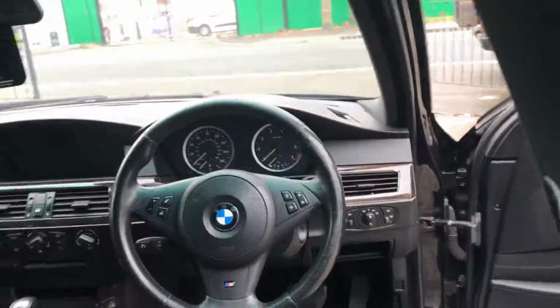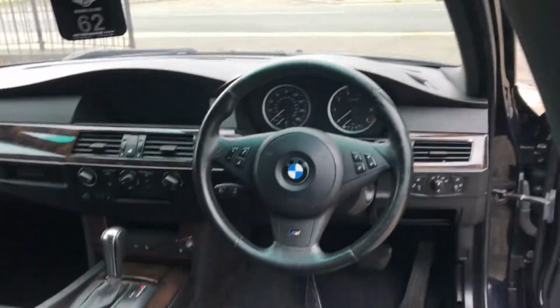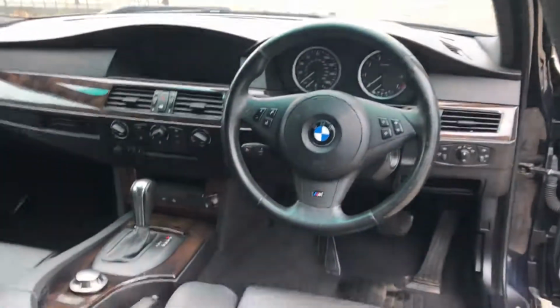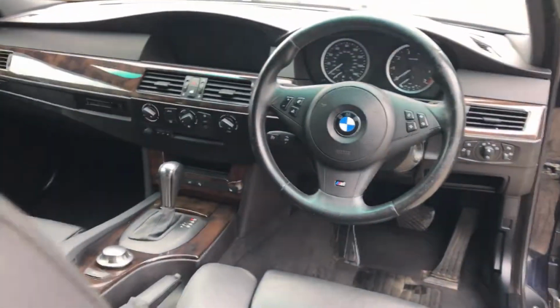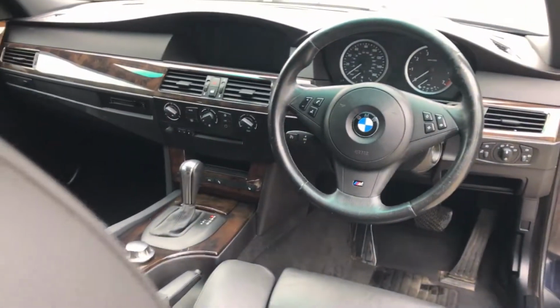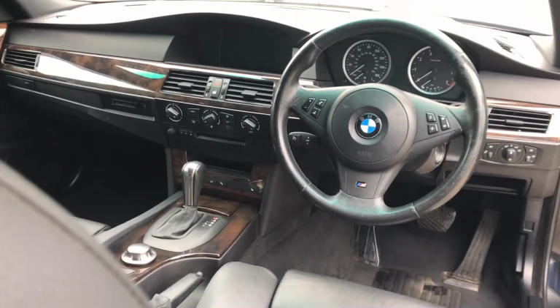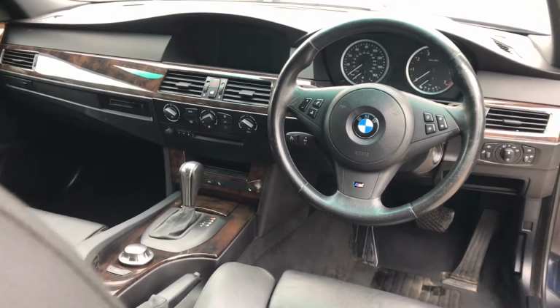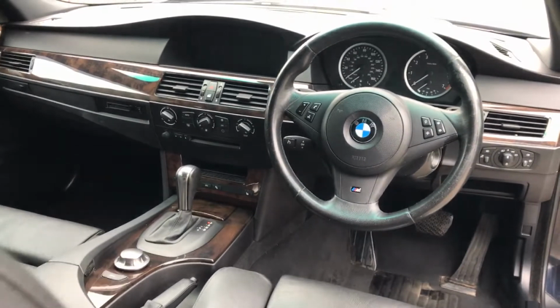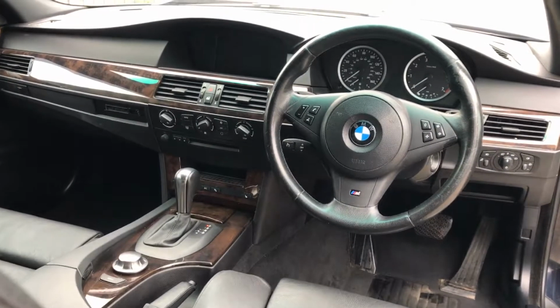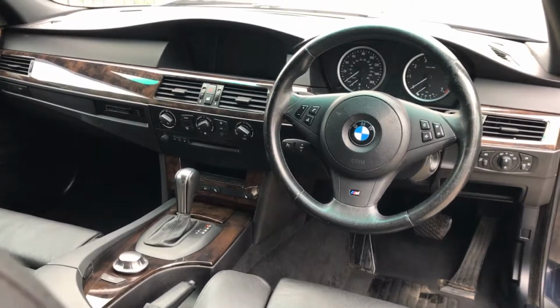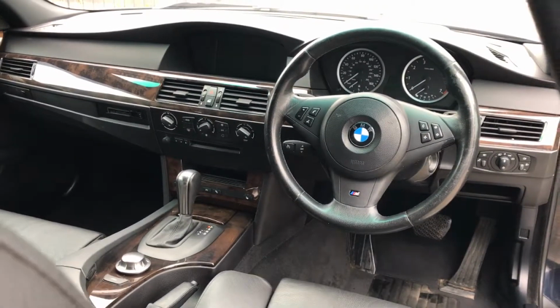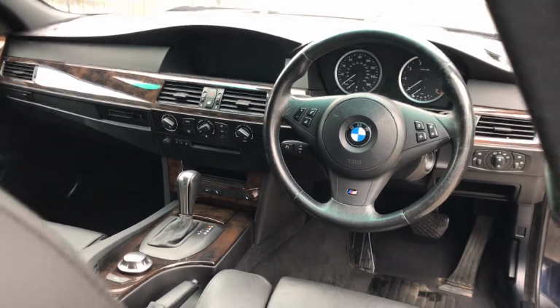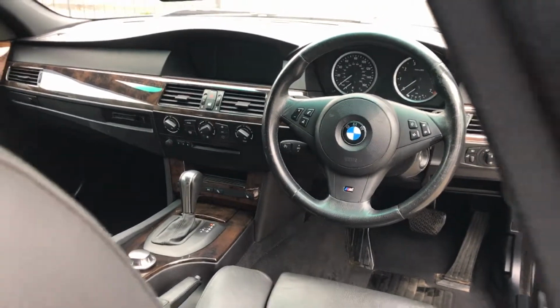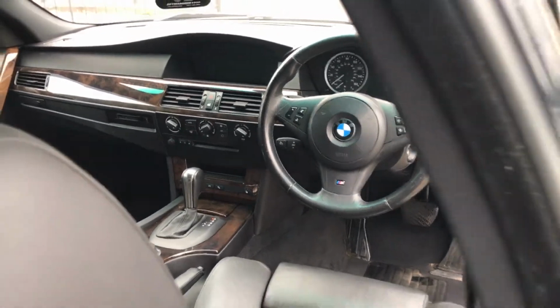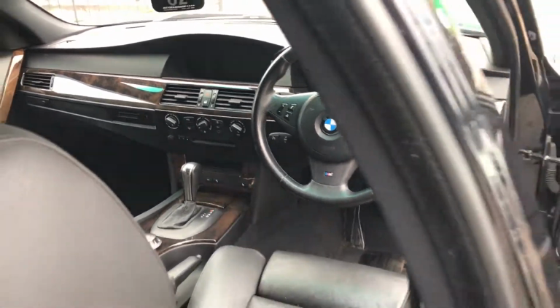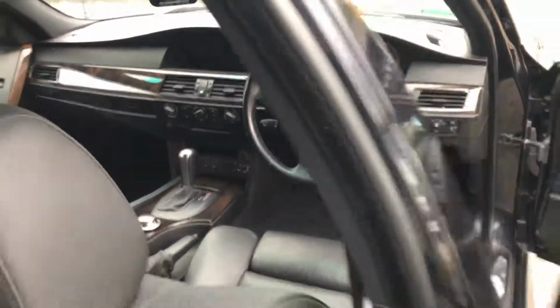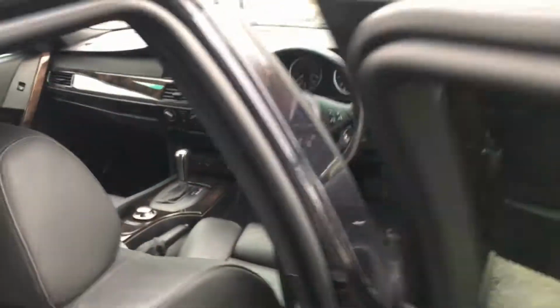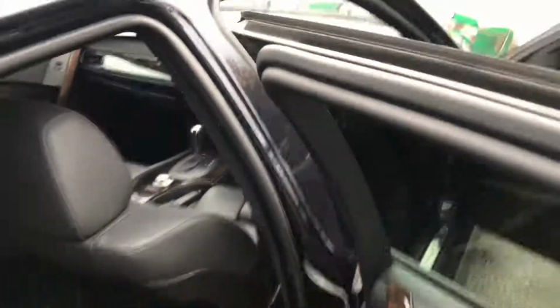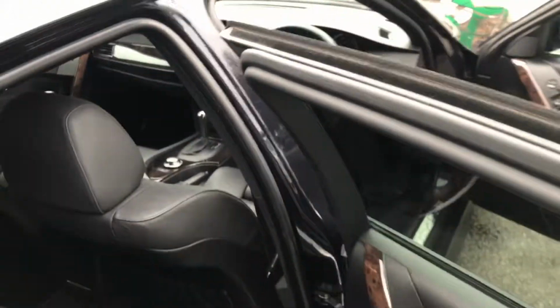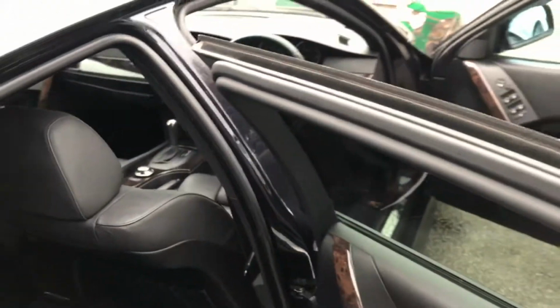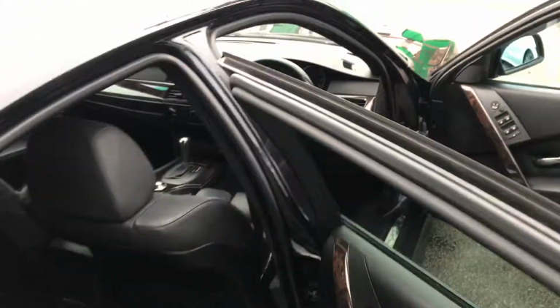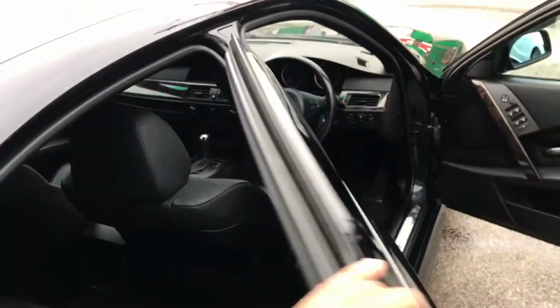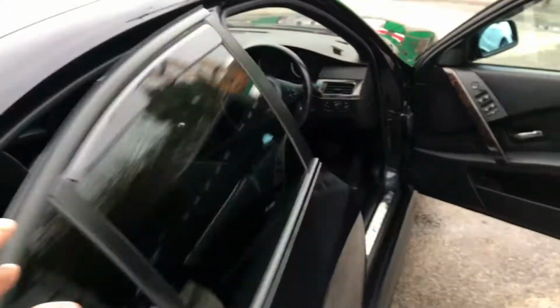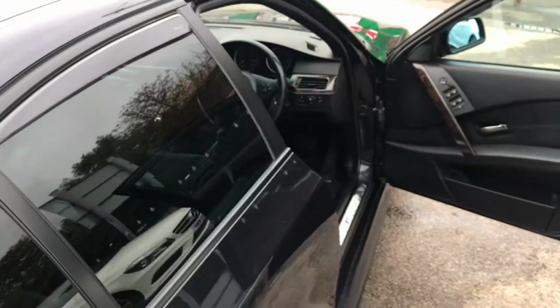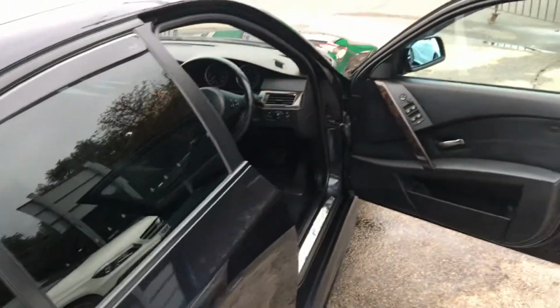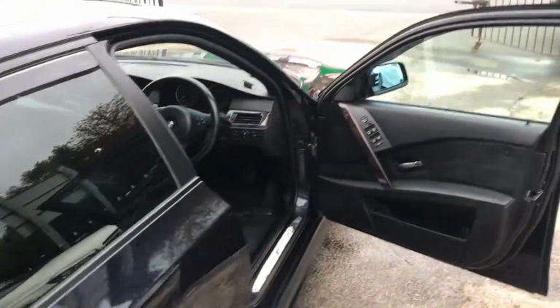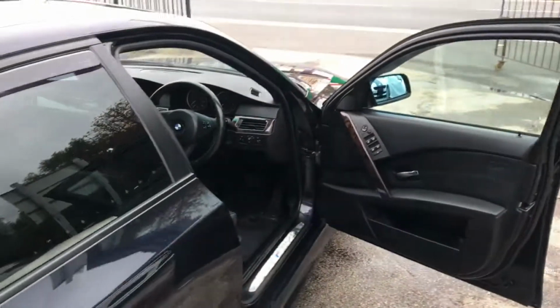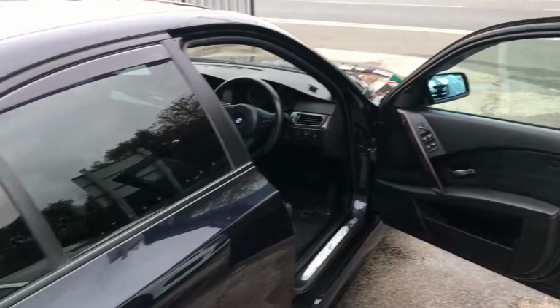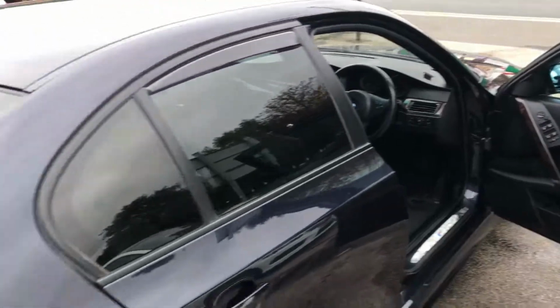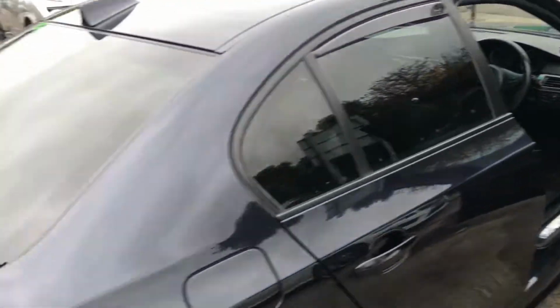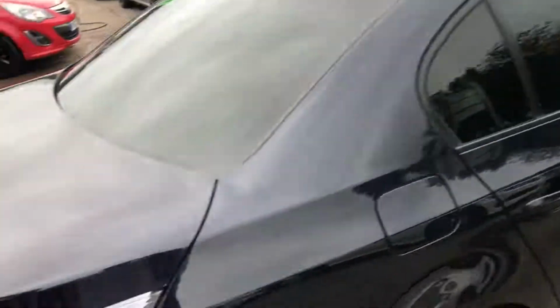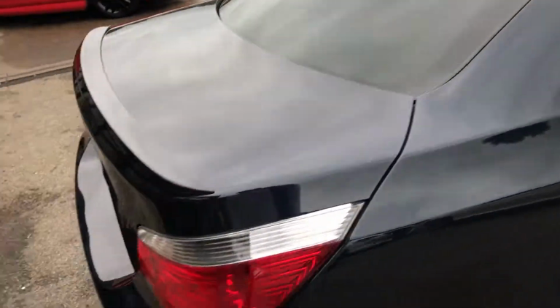Now, anybody out there who doesn't want this wood, we can have it done in gloss black. This is a £250 additional charge to change it all to gloss black.